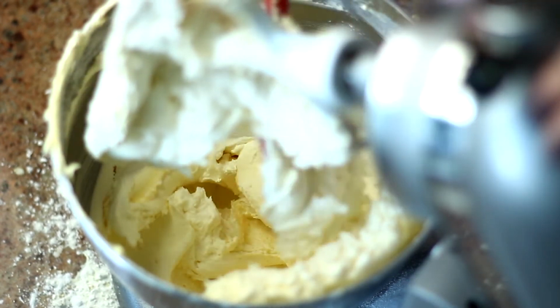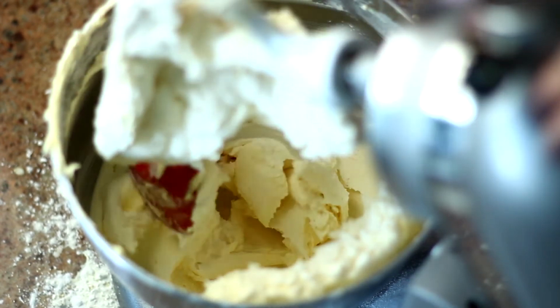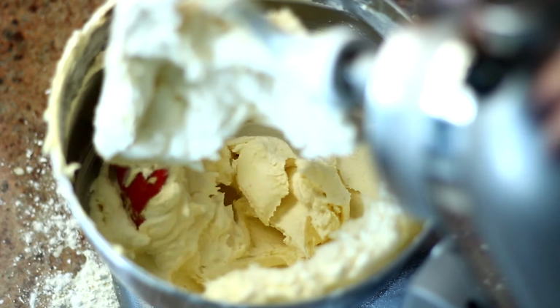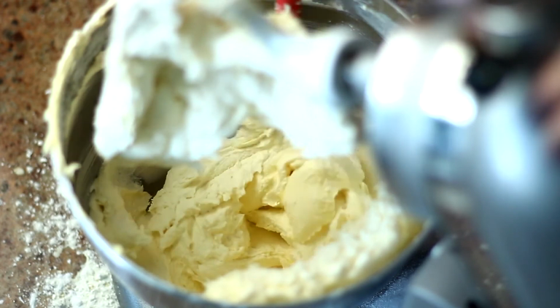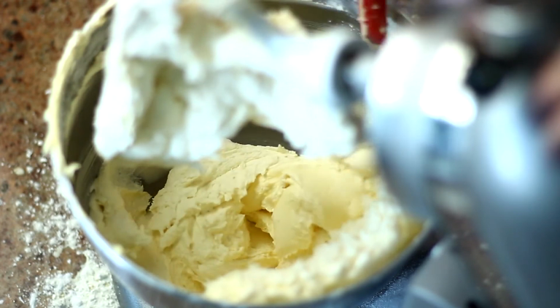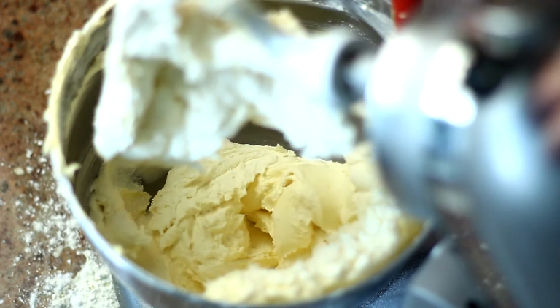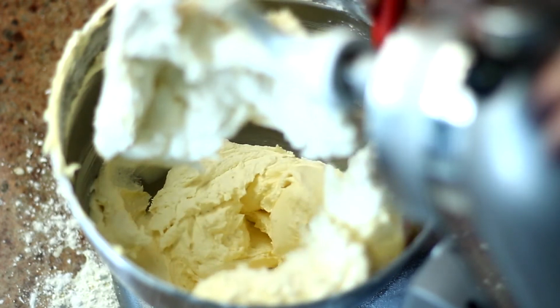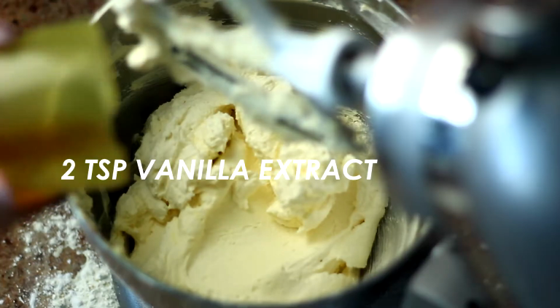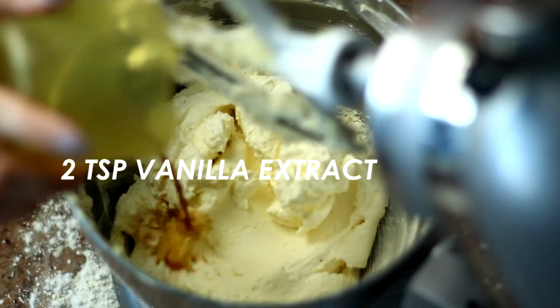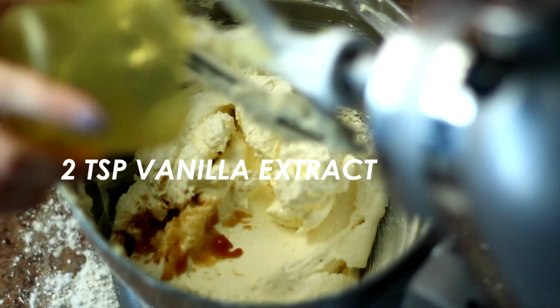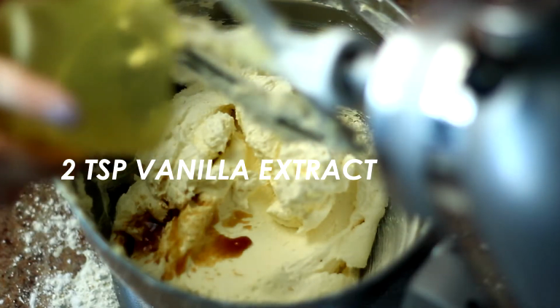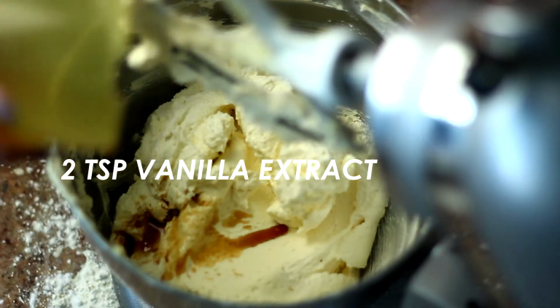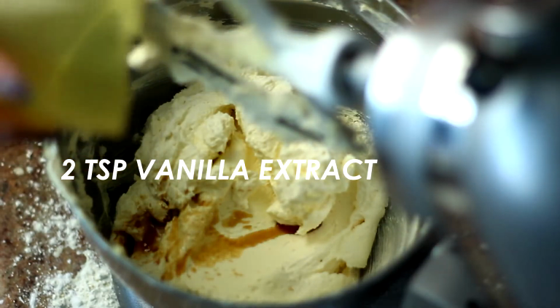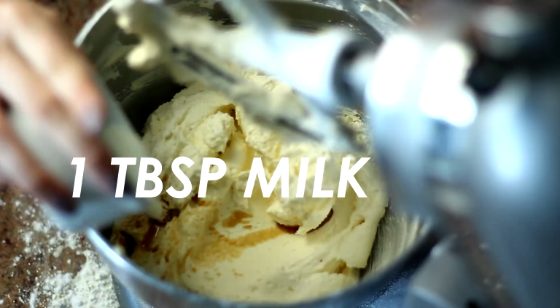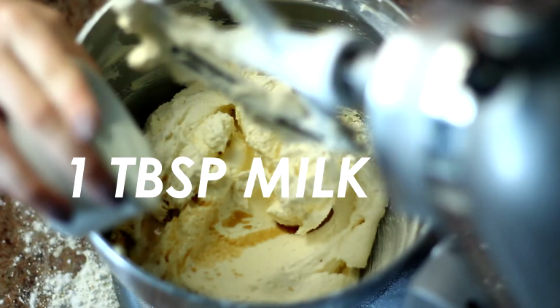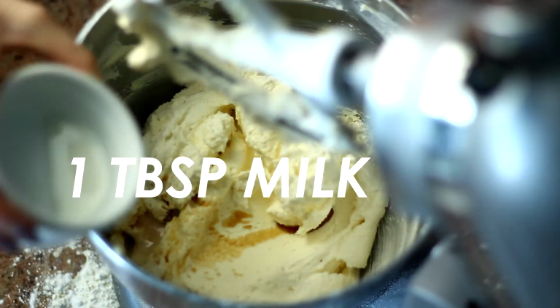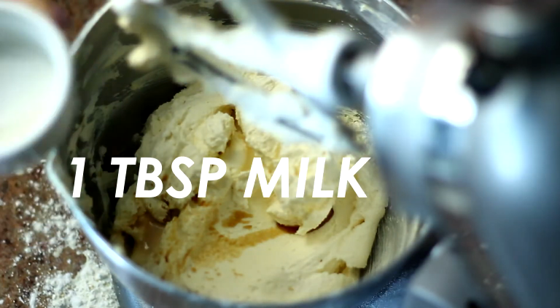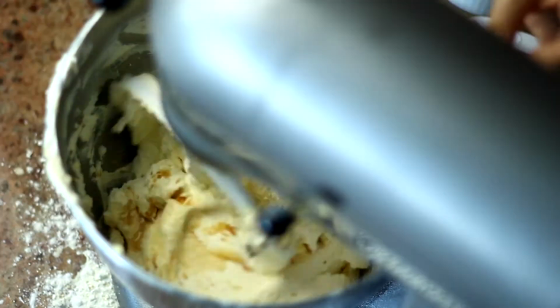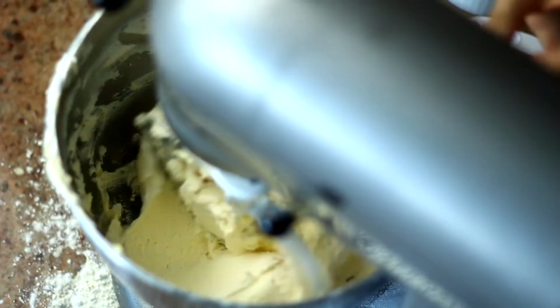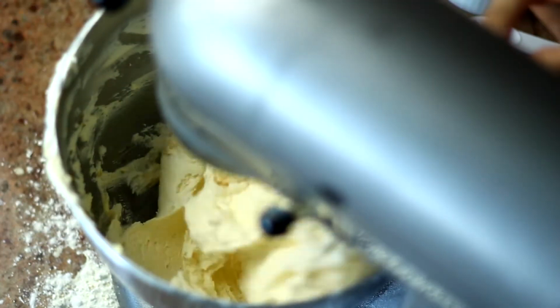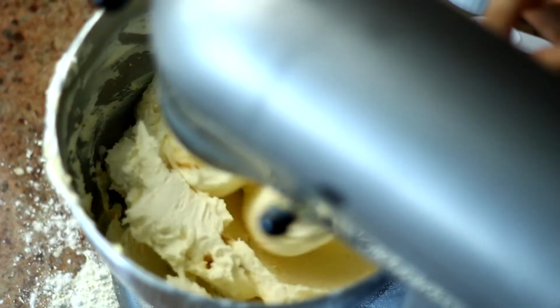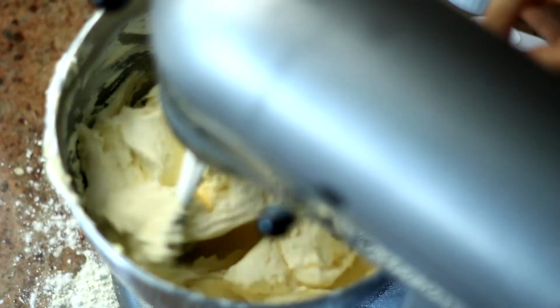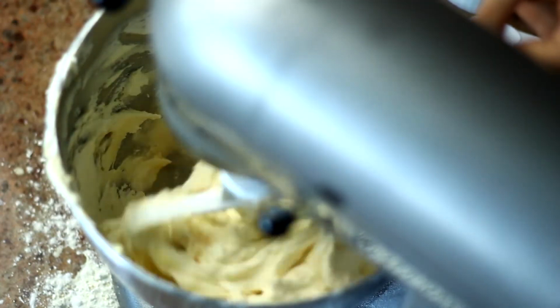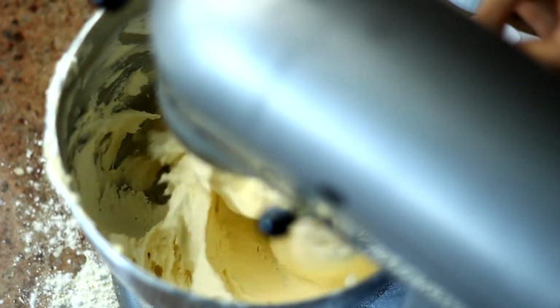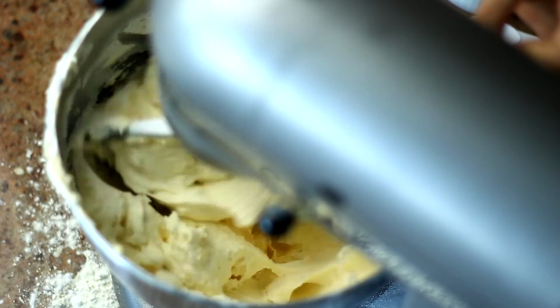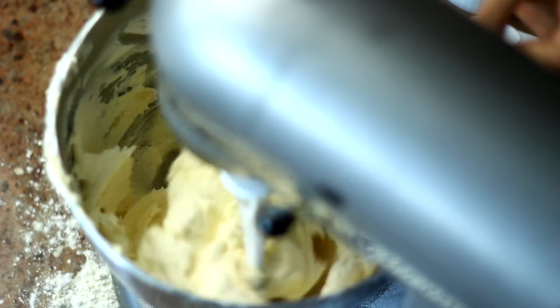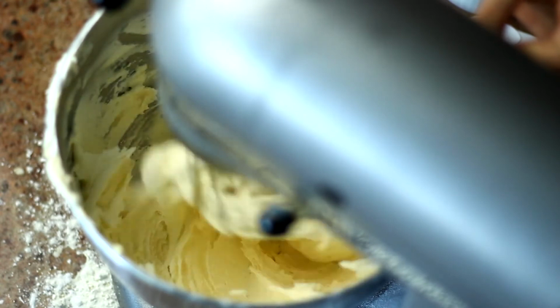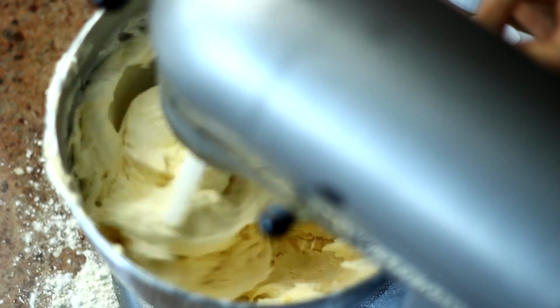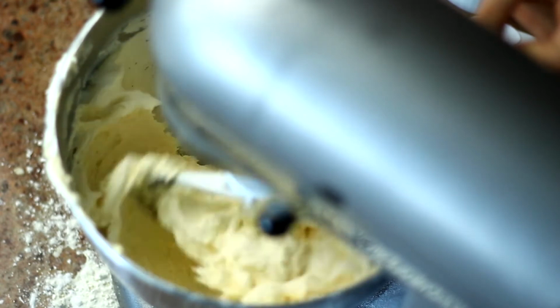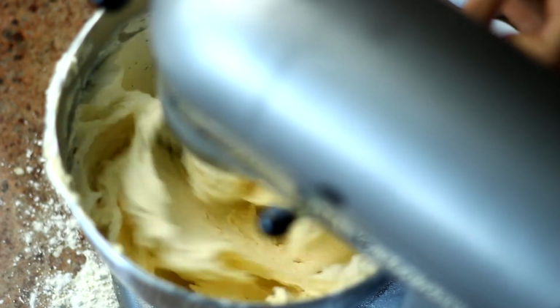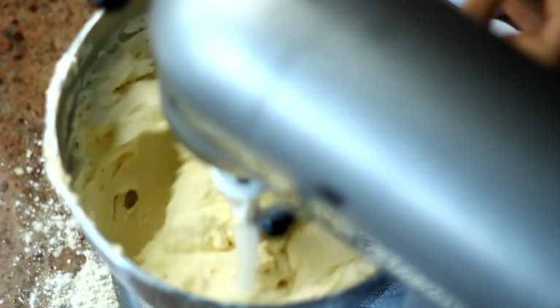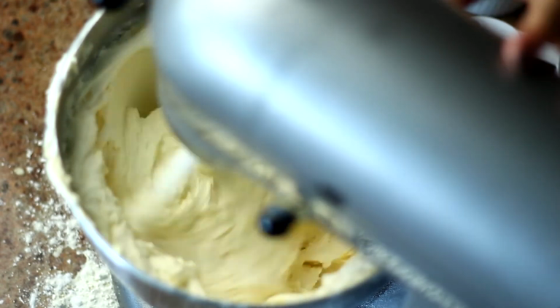Once all that was mixed, I added two teaspoons of vanilla extract and one tablespoon of milk to just thin it out a little bit. And that is our buttercream frosting.